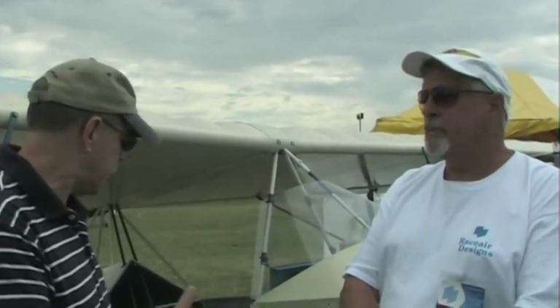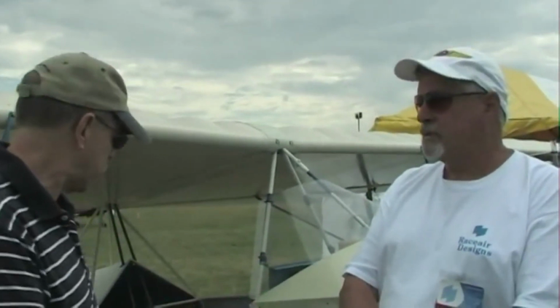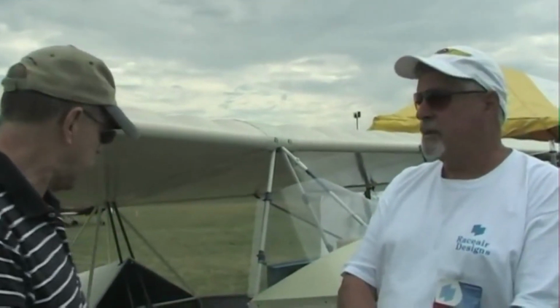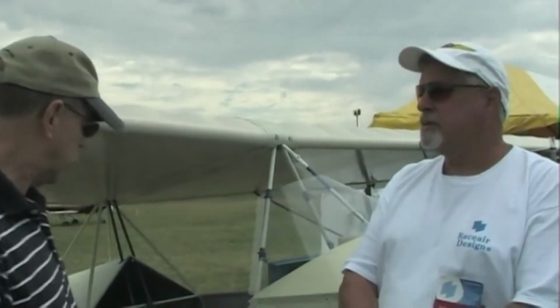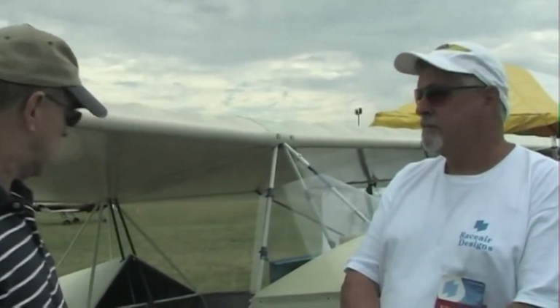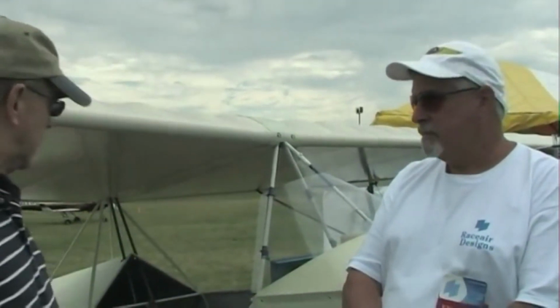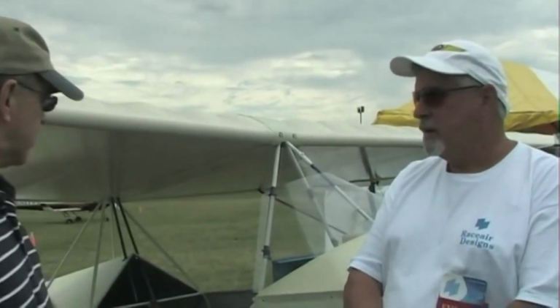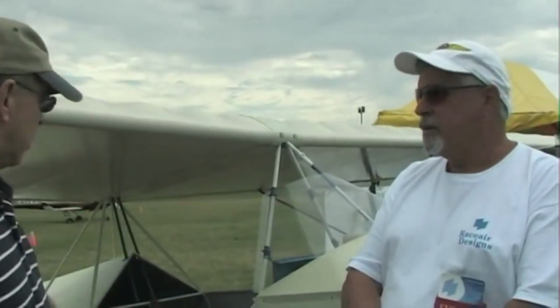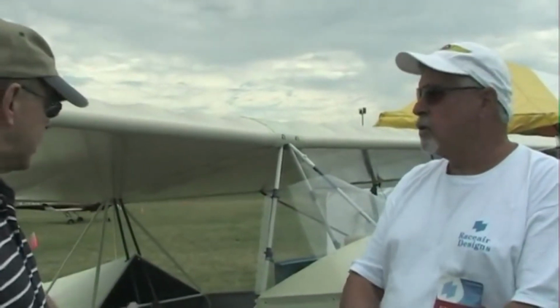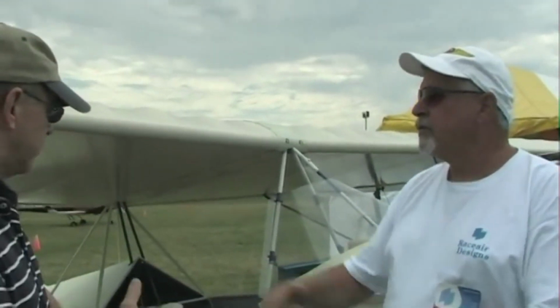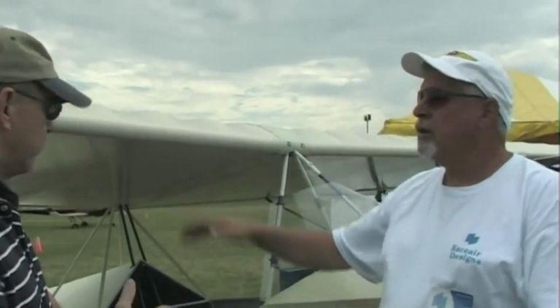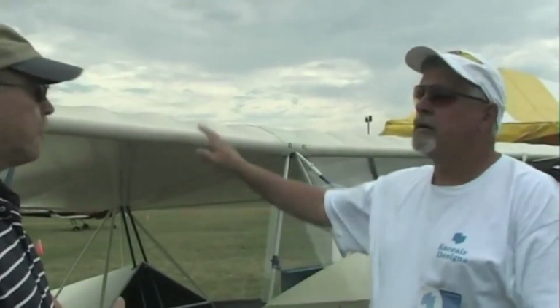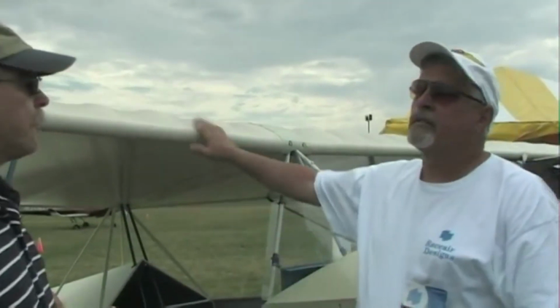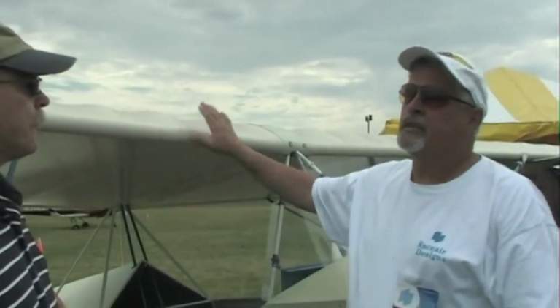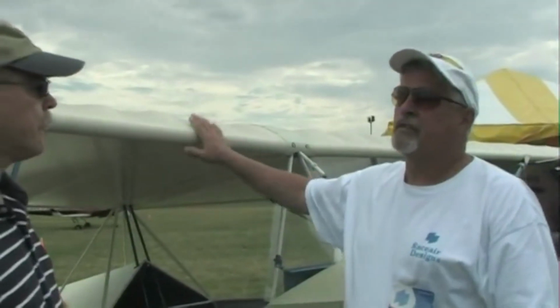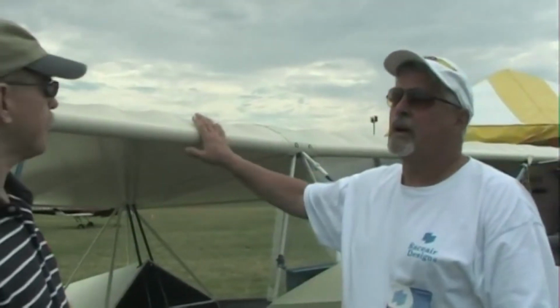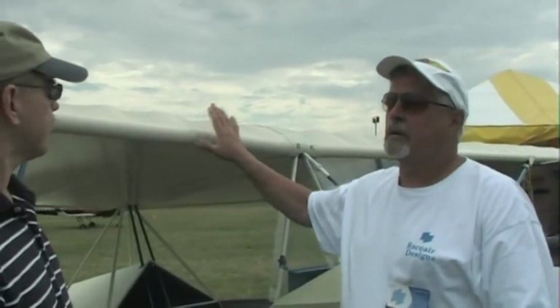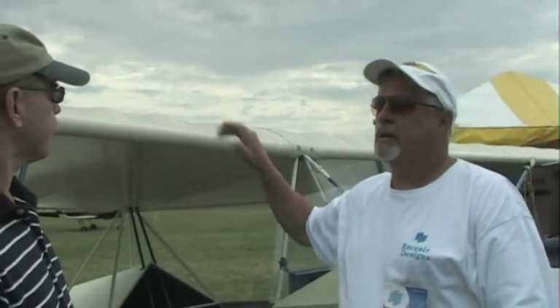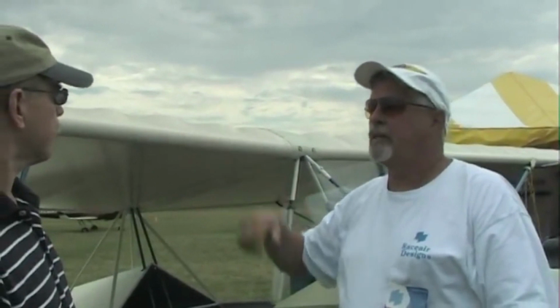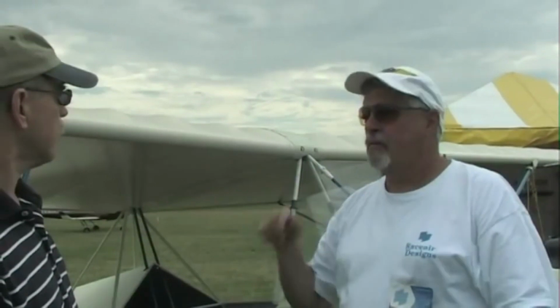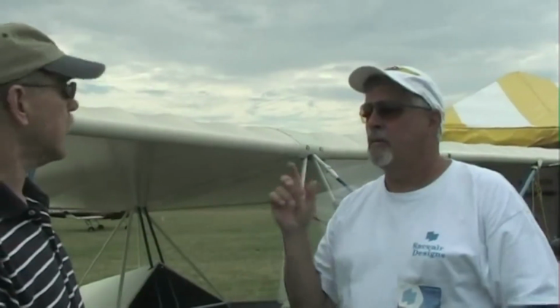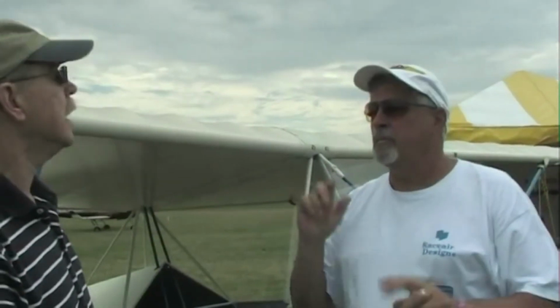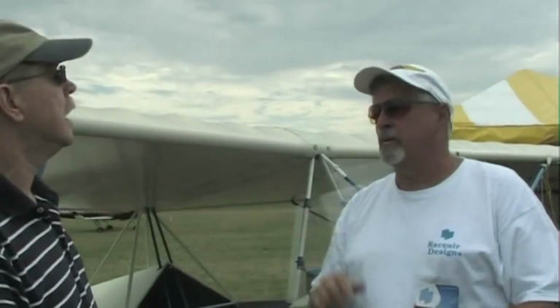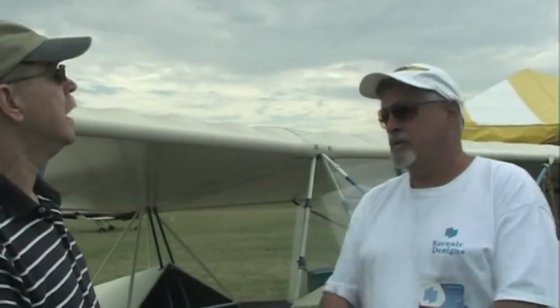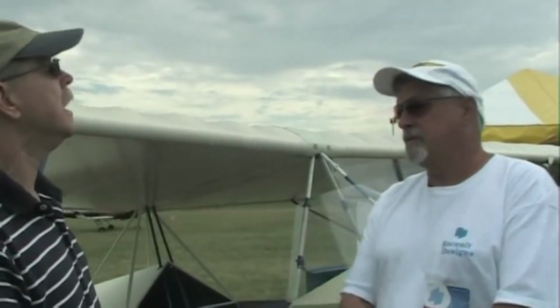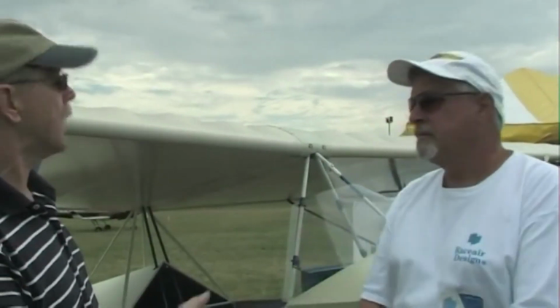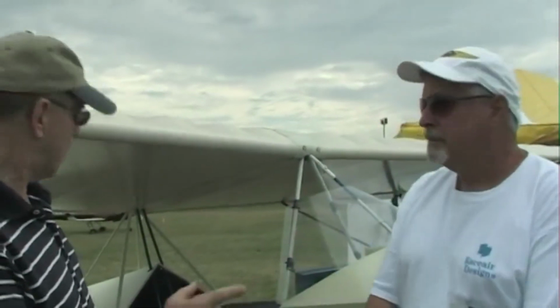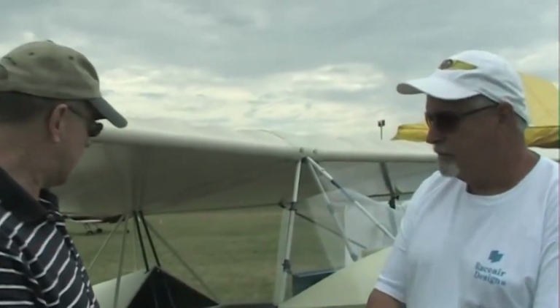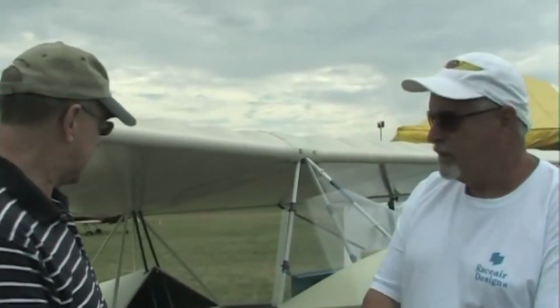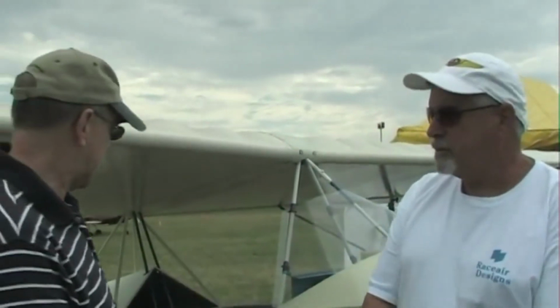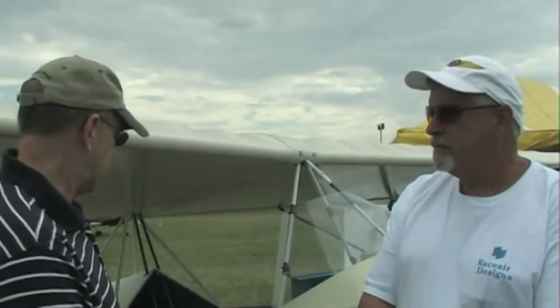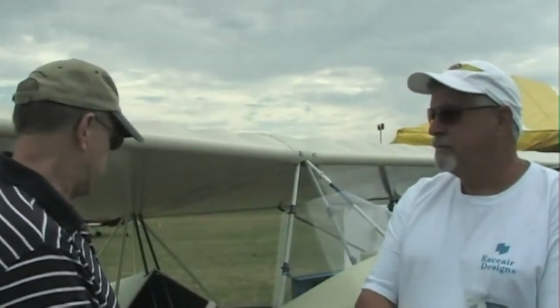We hope it stays. There's over a hundred of these flying right now from home builders. Is that right? That's excellent.